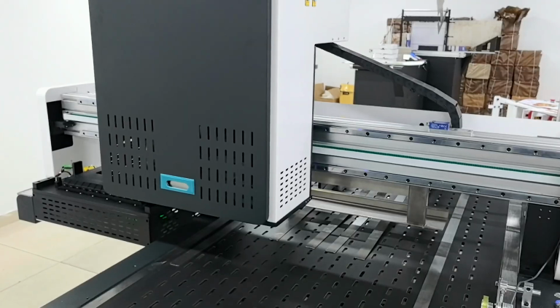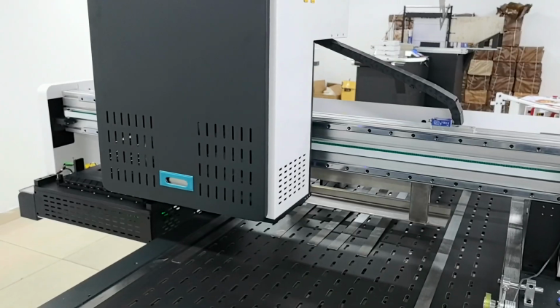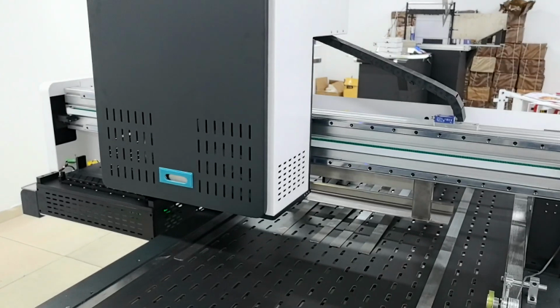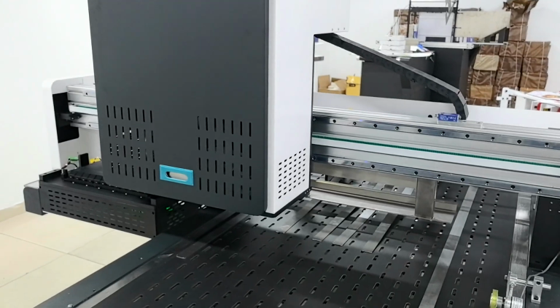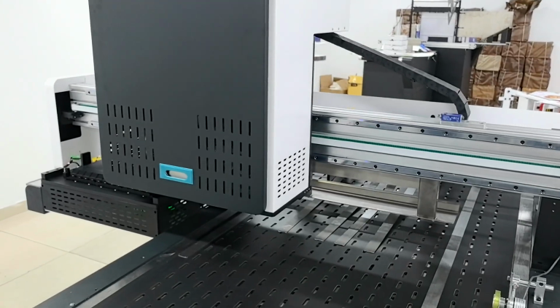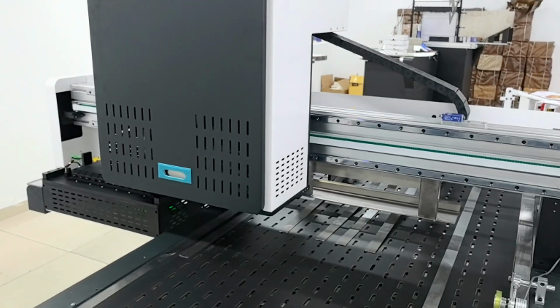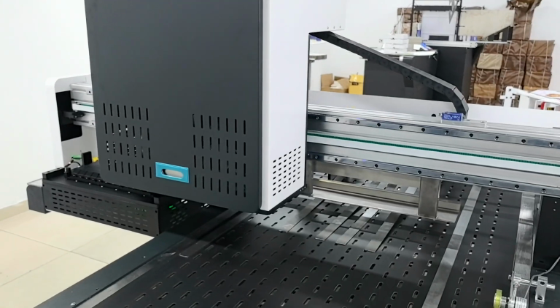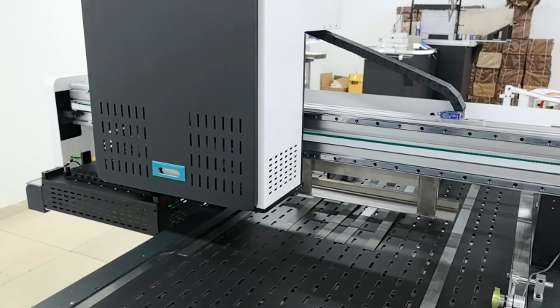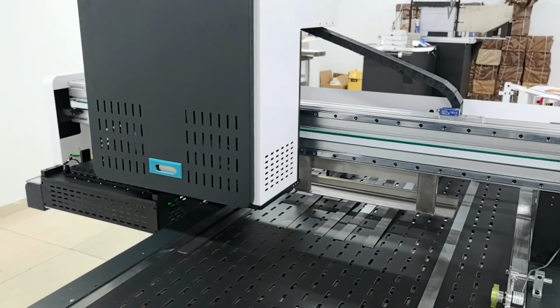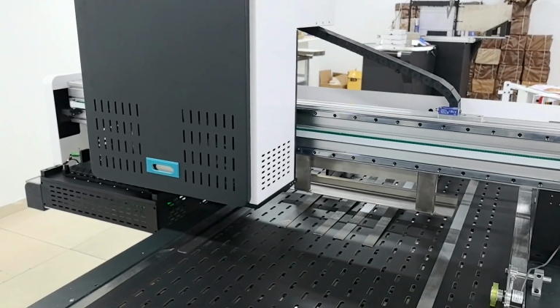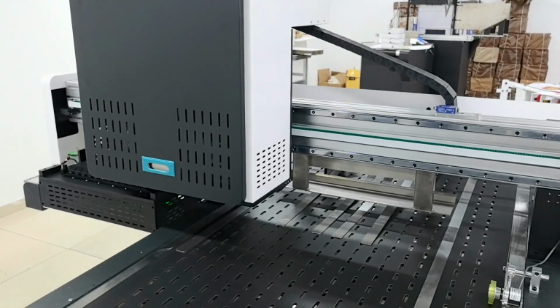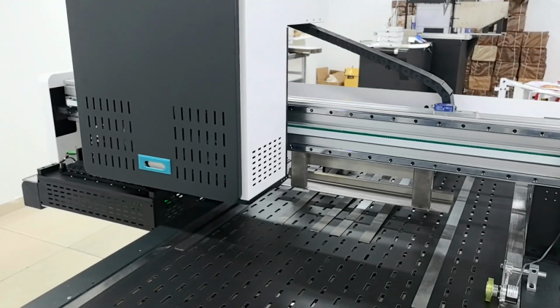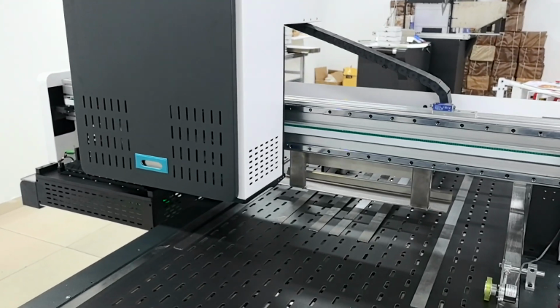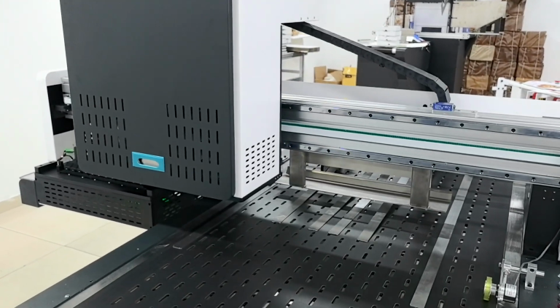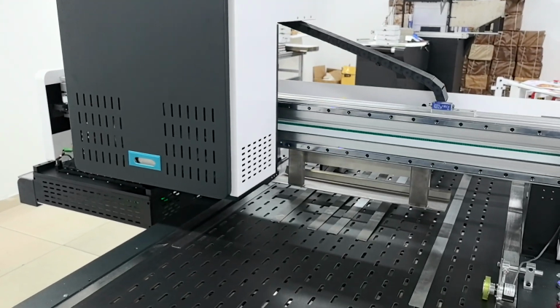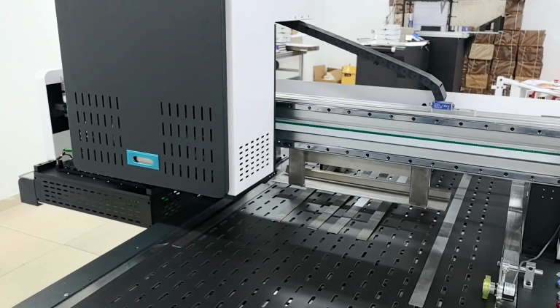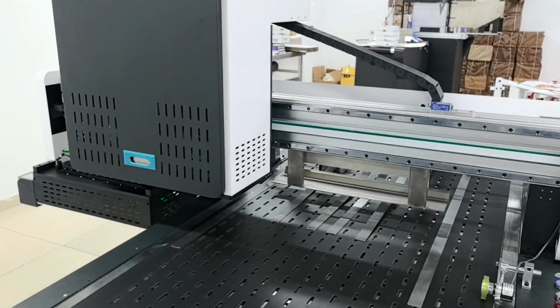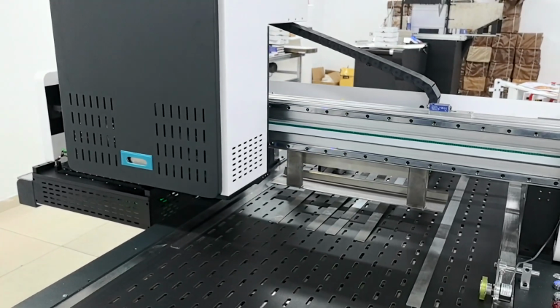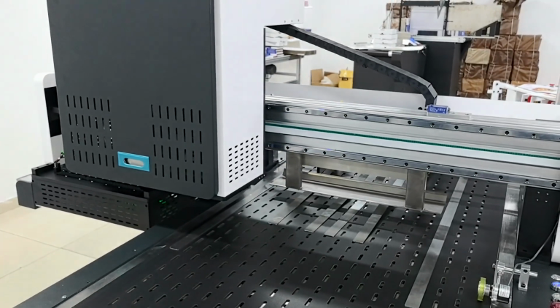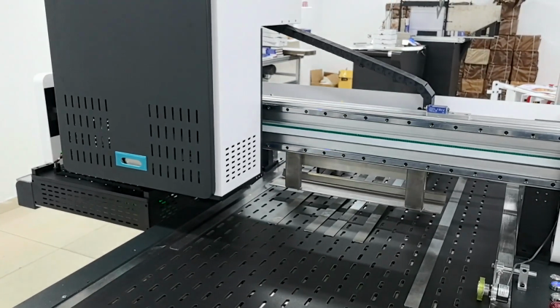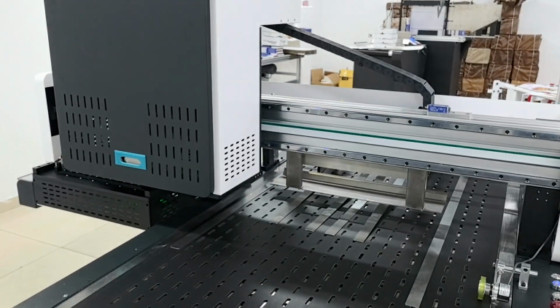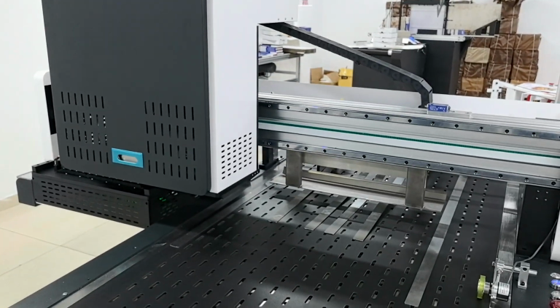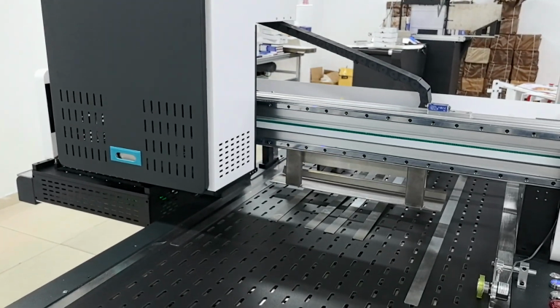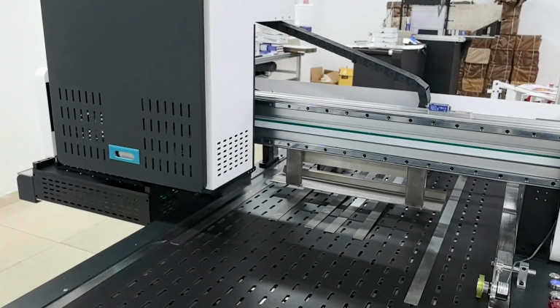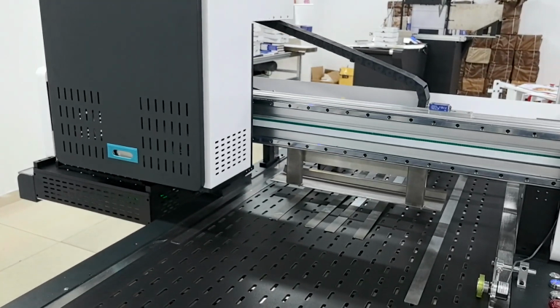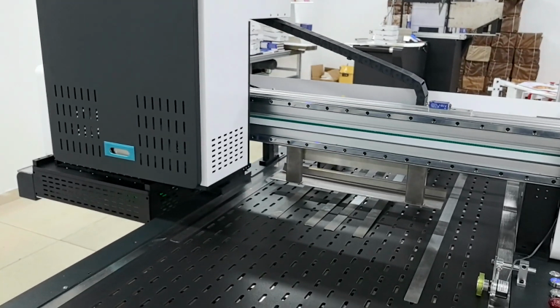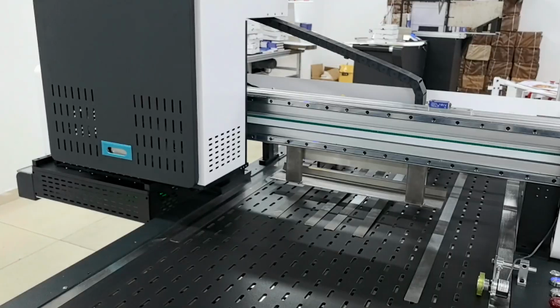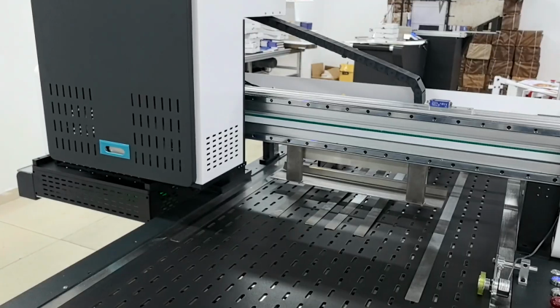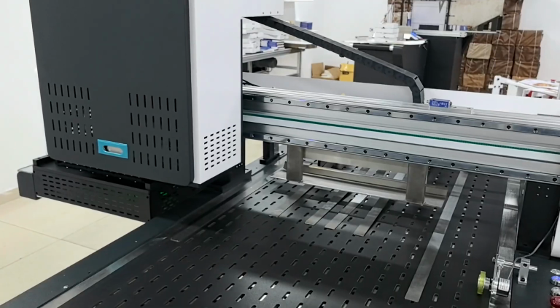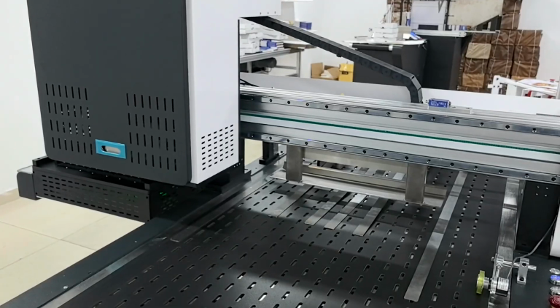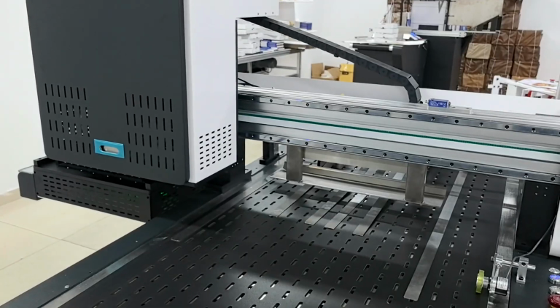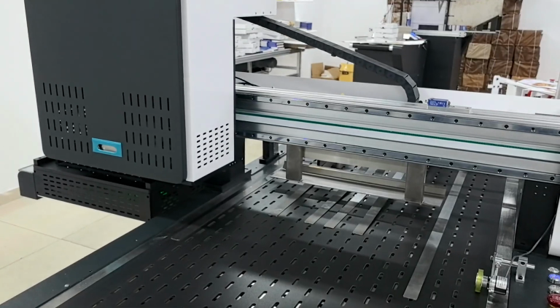Finally, the processing link of the machine after printing is completed is shown: software control and return to the ink station.